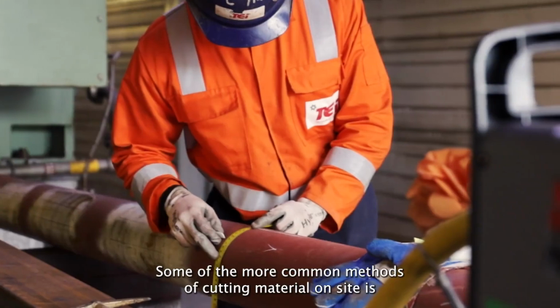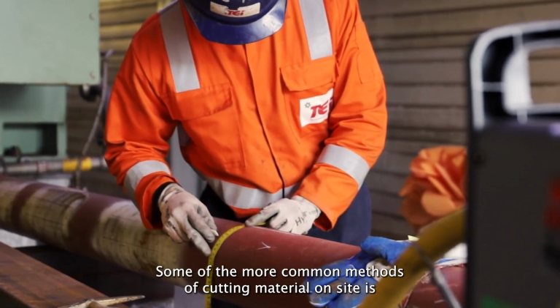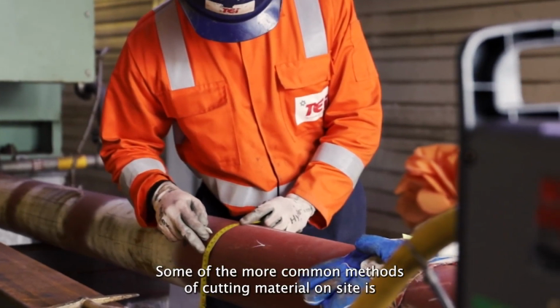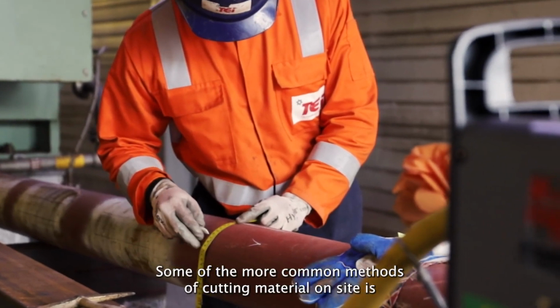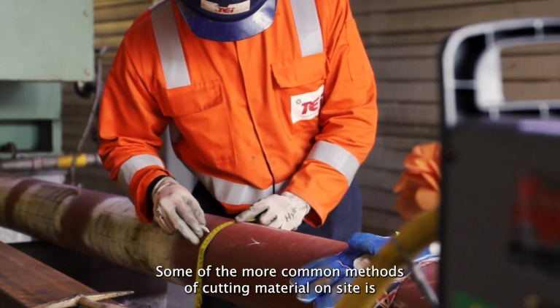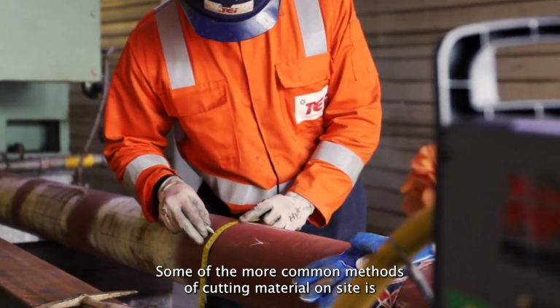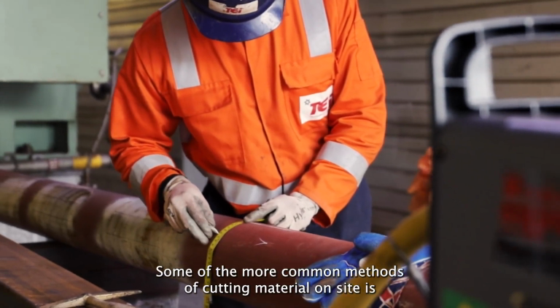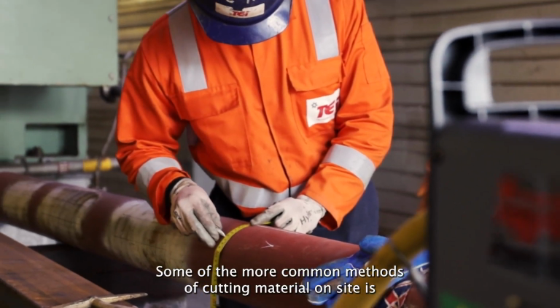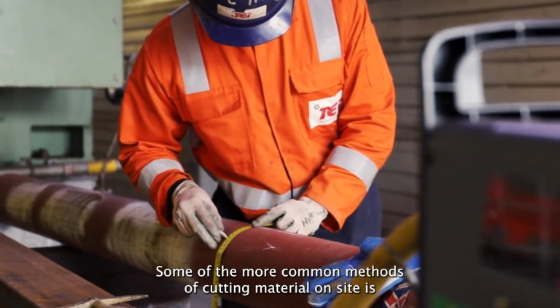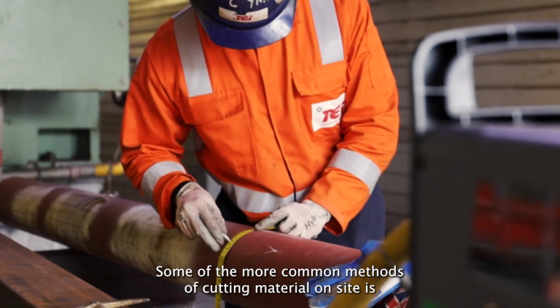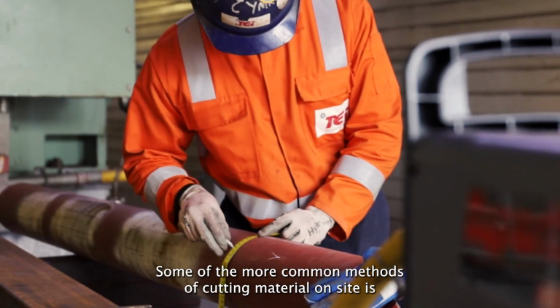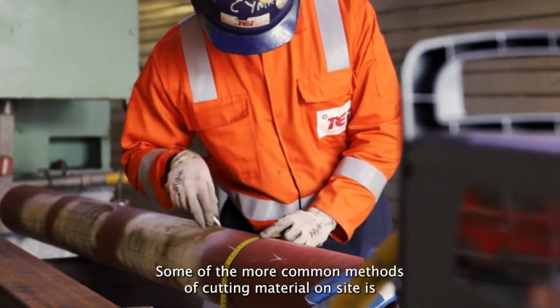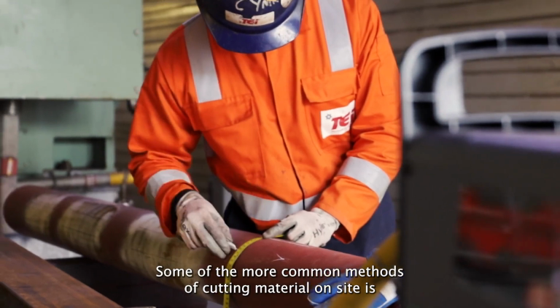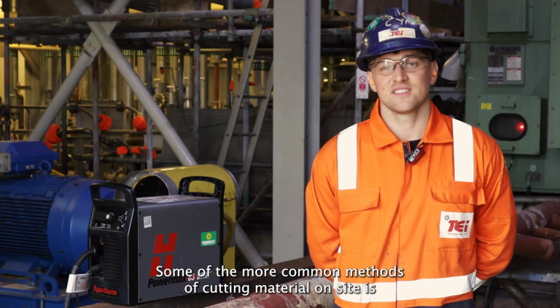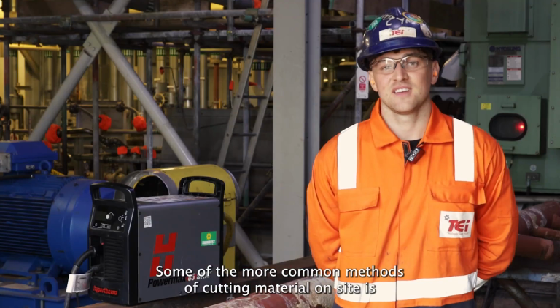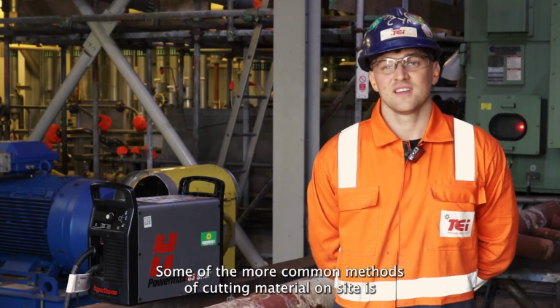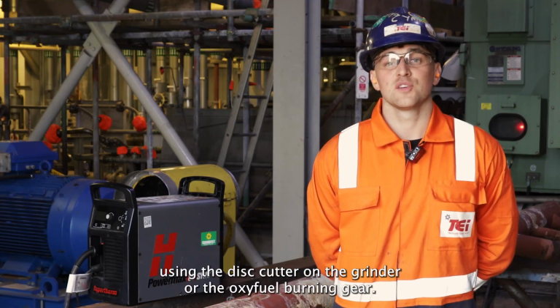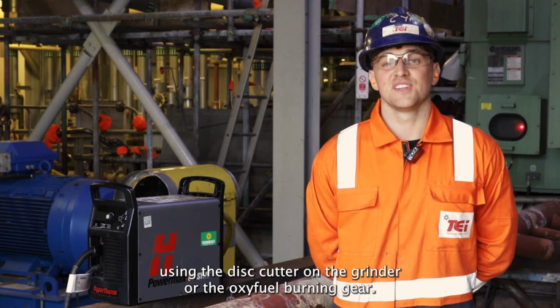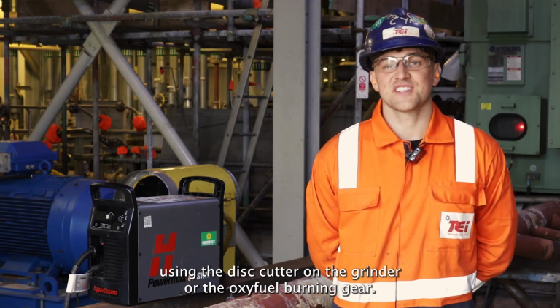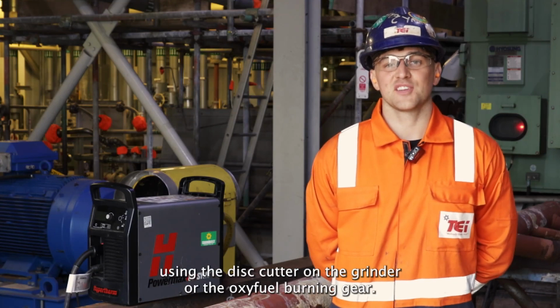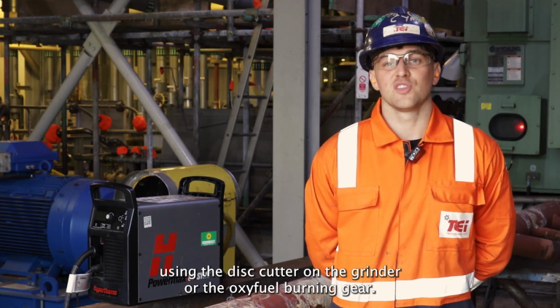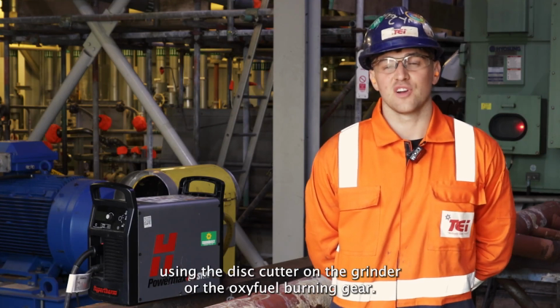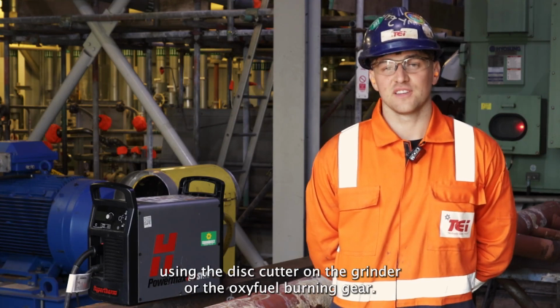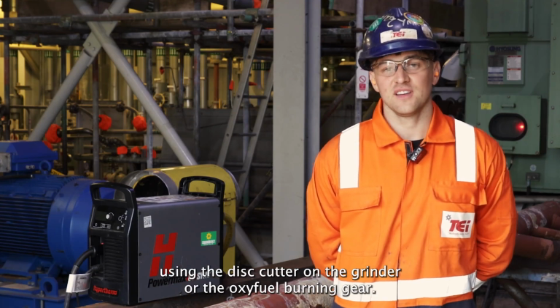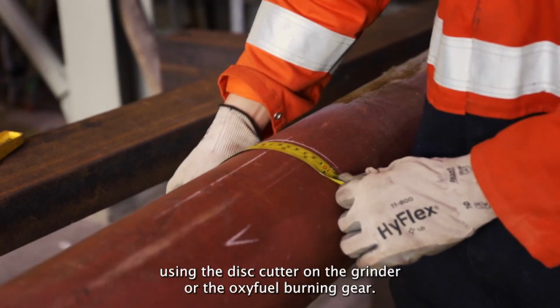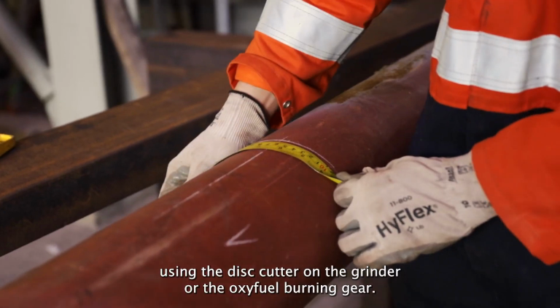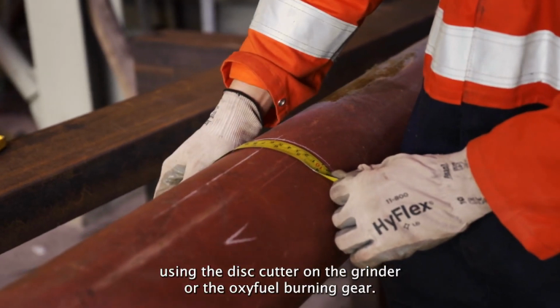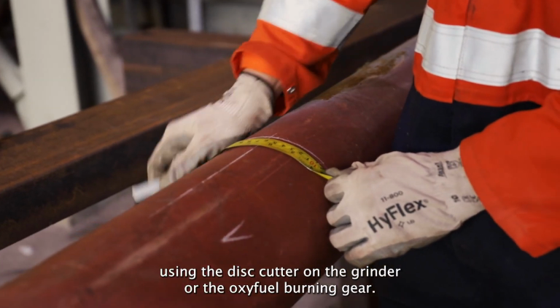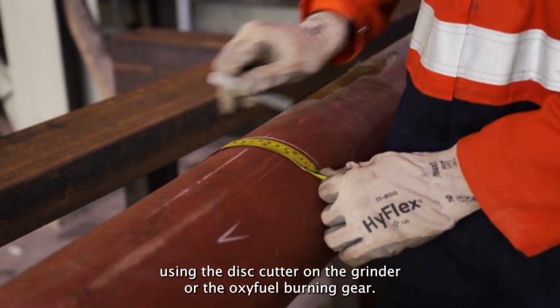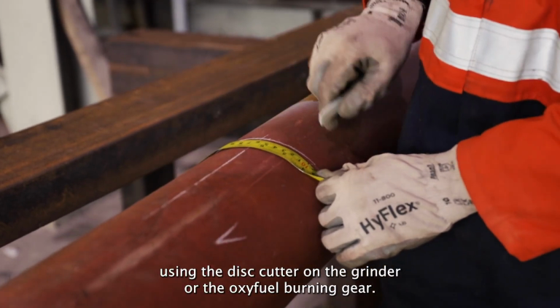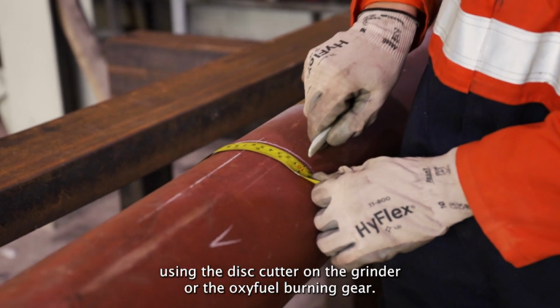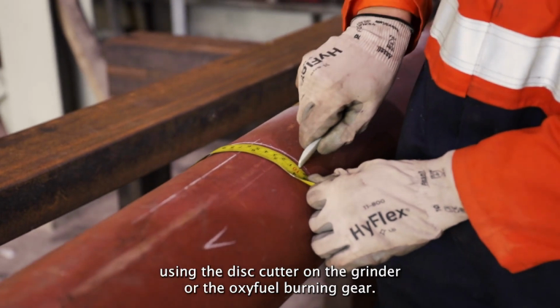Some of the more common methods of cutting material on site are using the disc cutter on the grinder or the oxy-fuel burning gear.